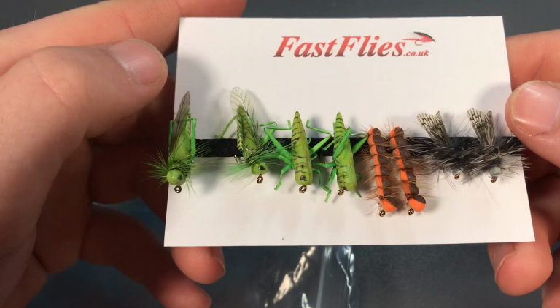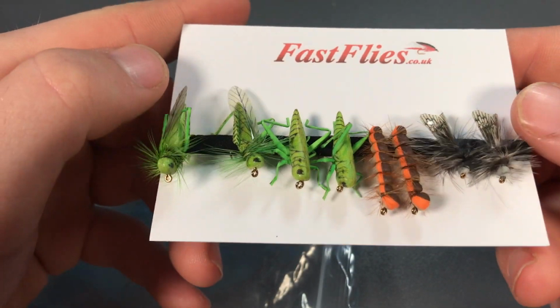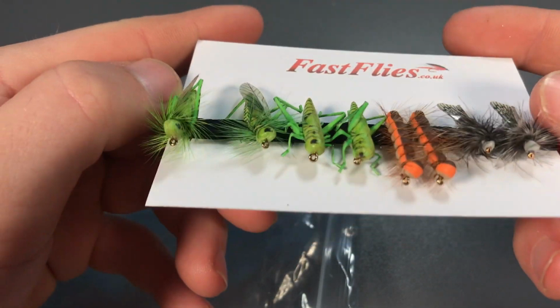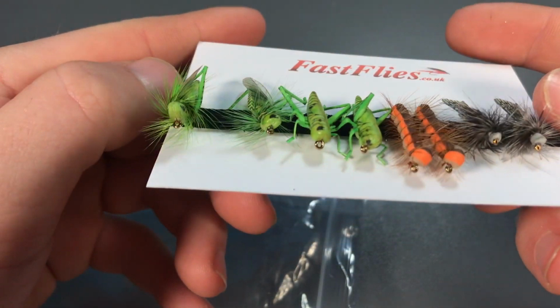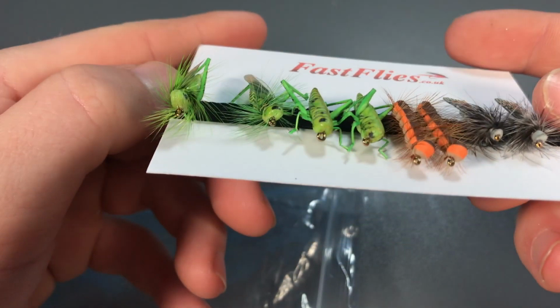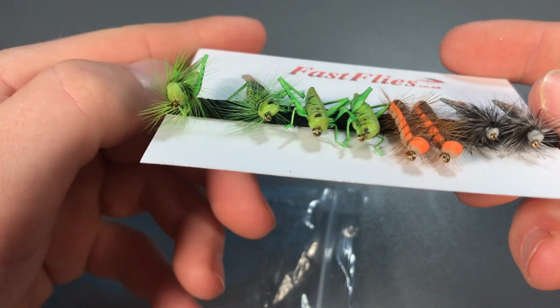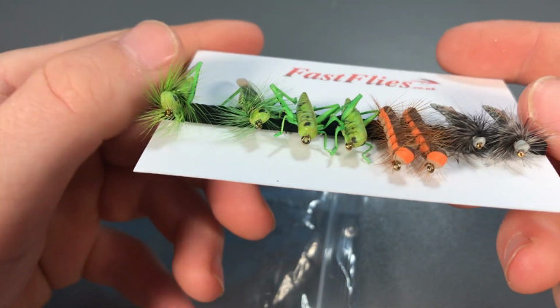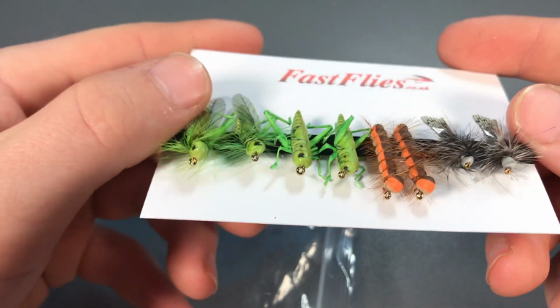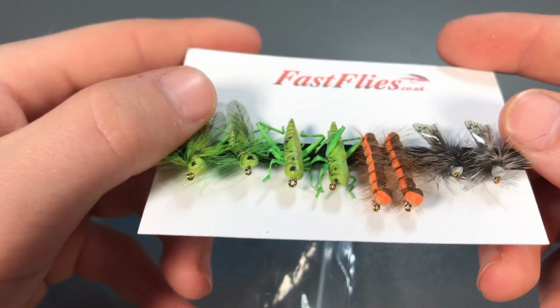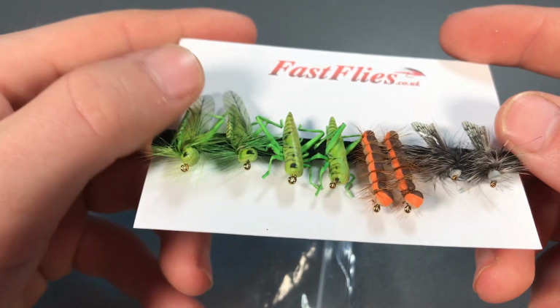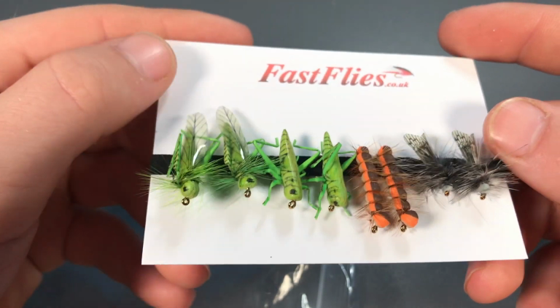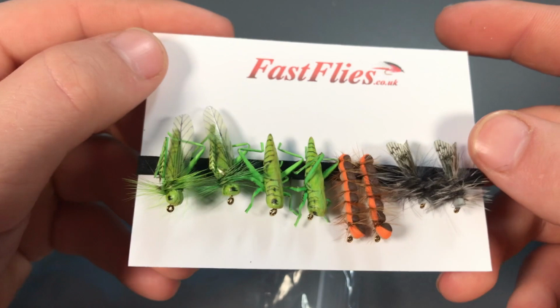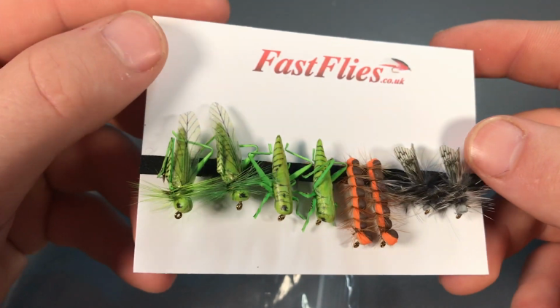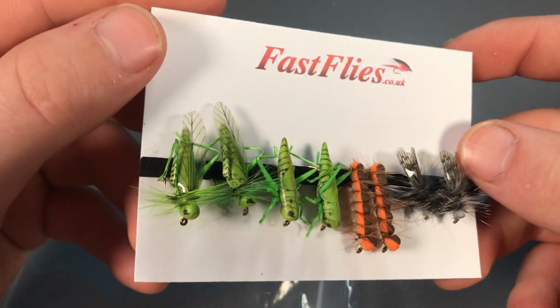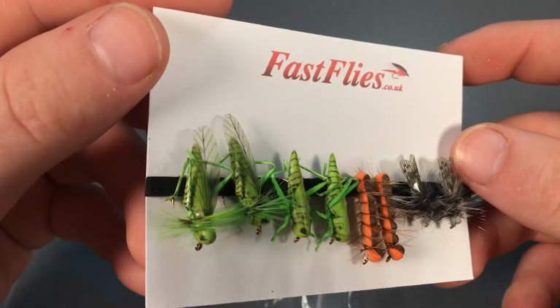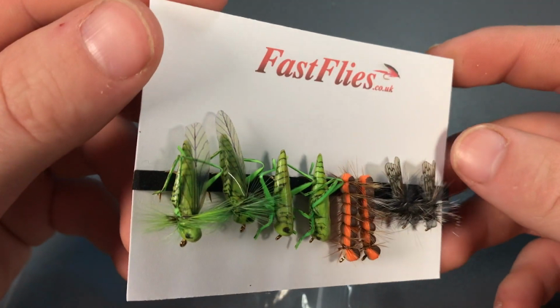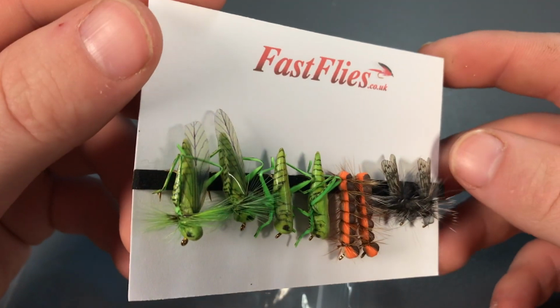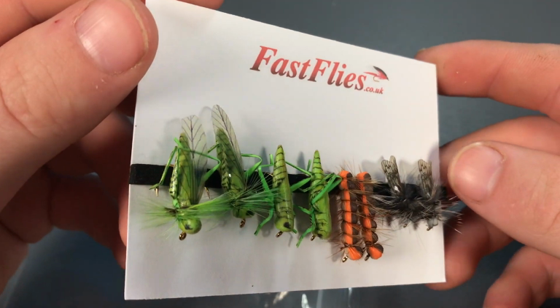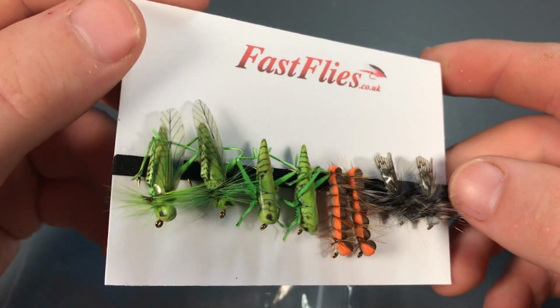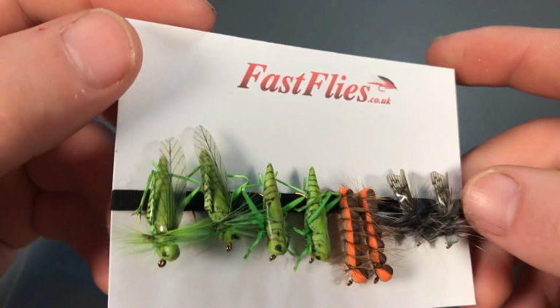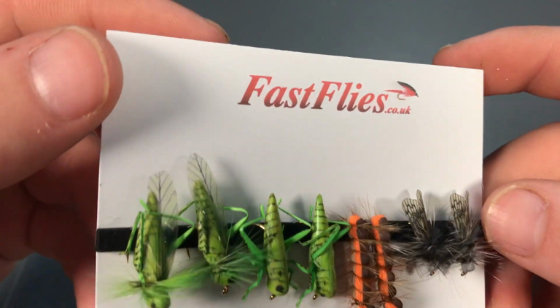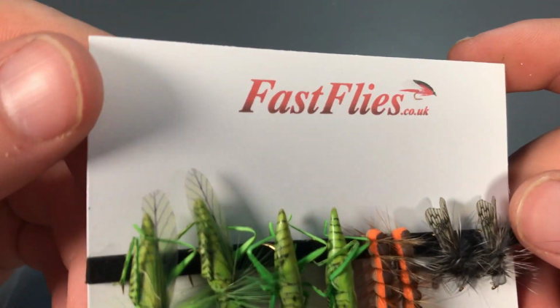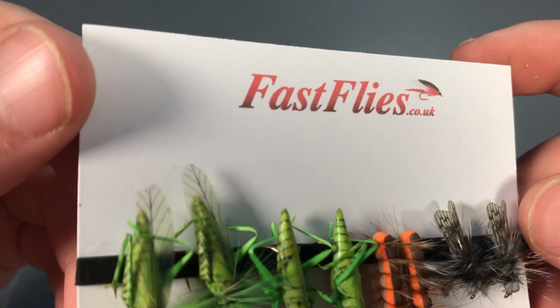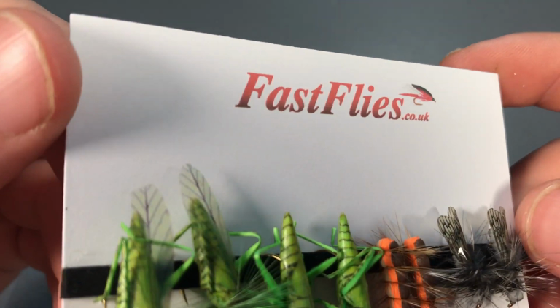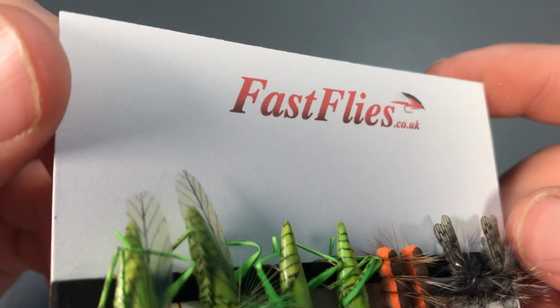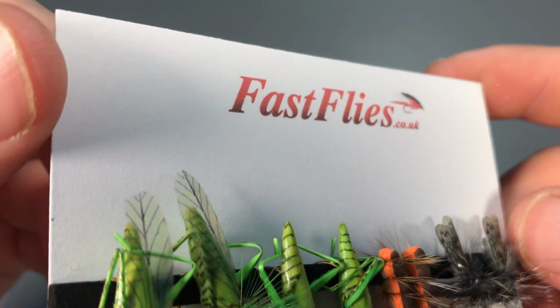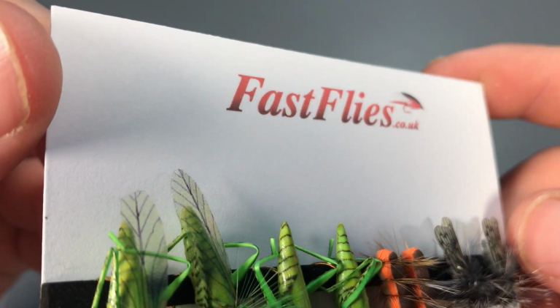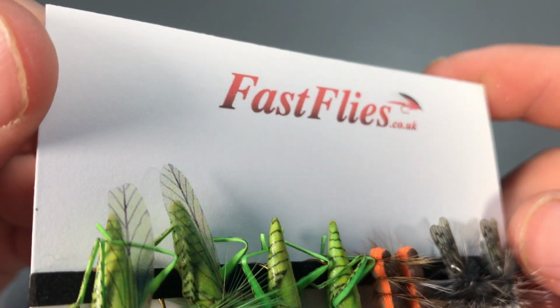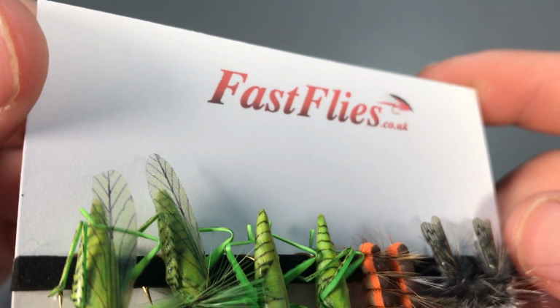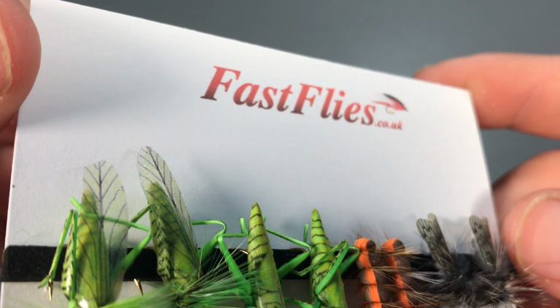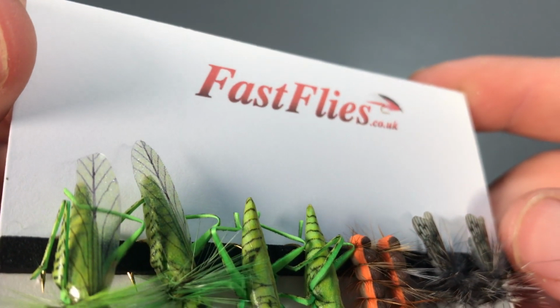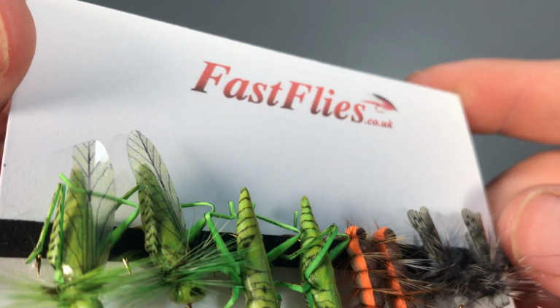Very cool looking flies. The link will be down in the description where you can check these guys out at FastFlies.